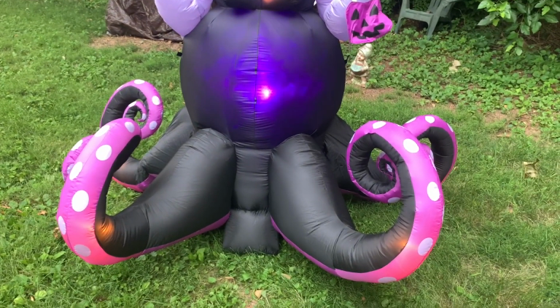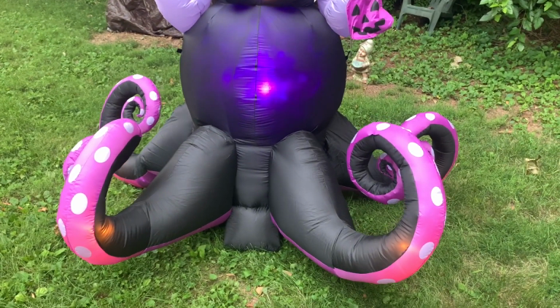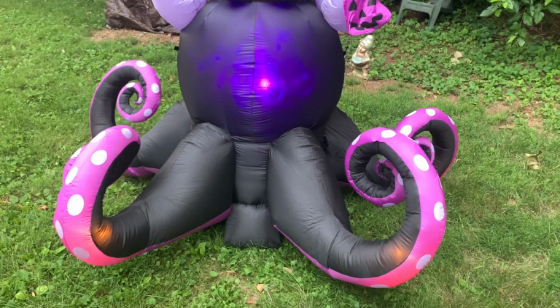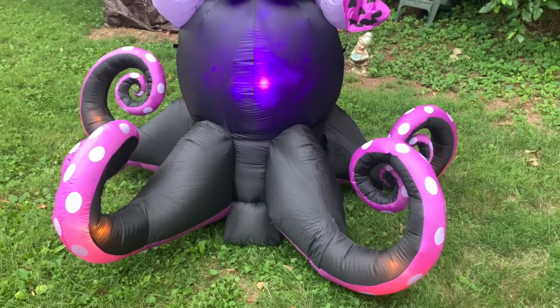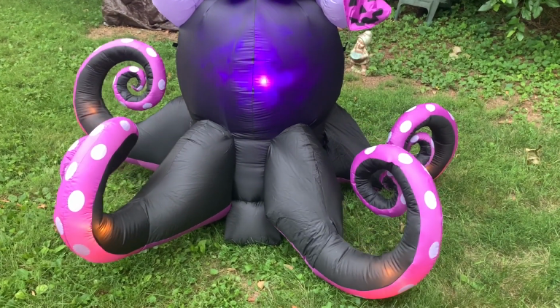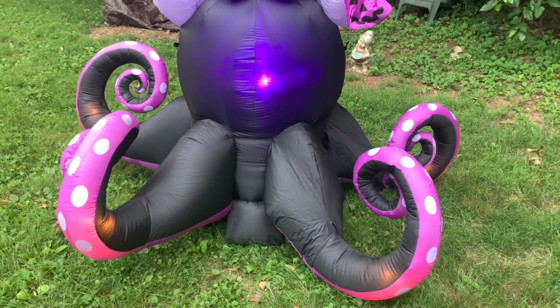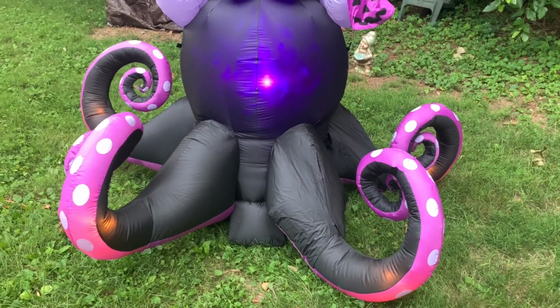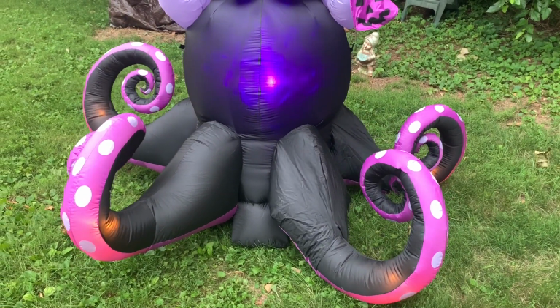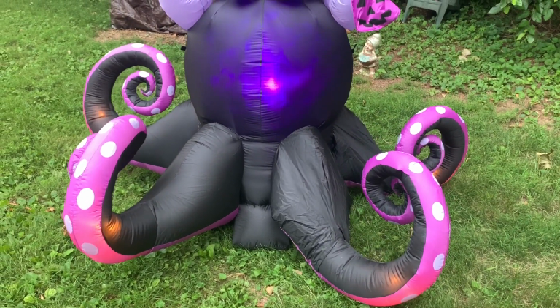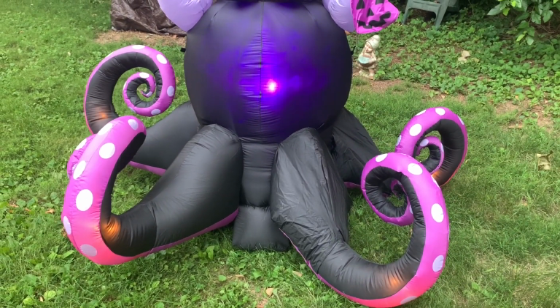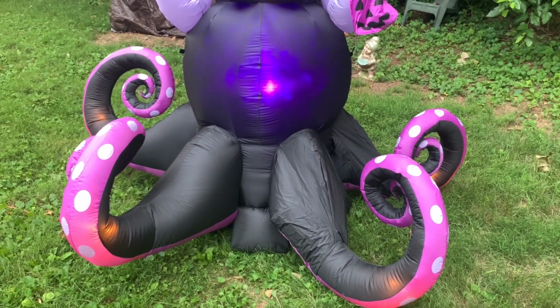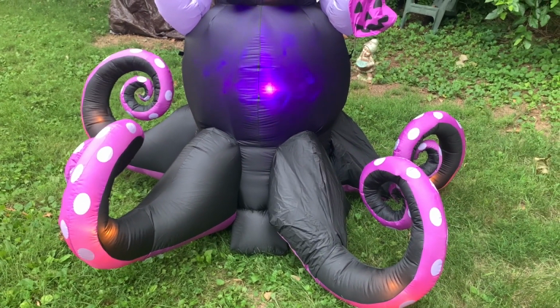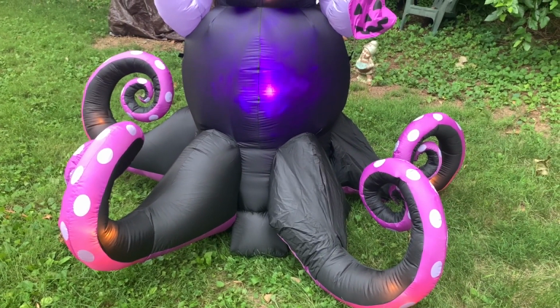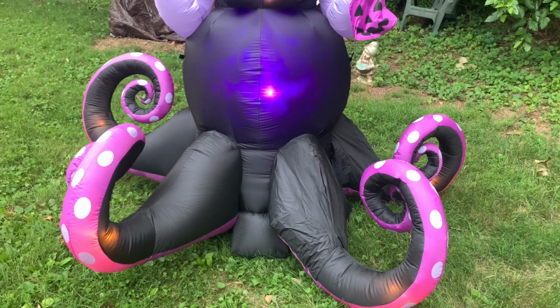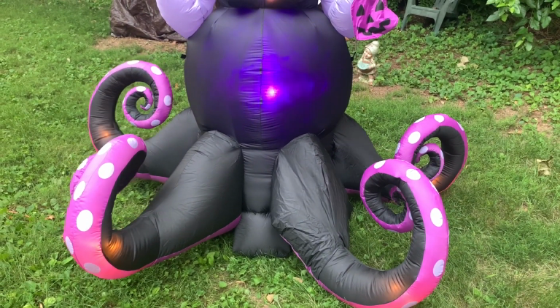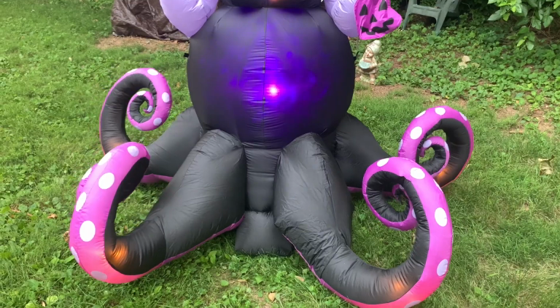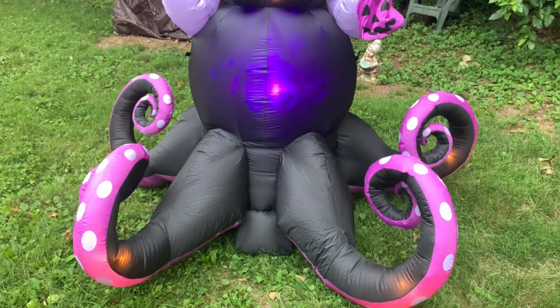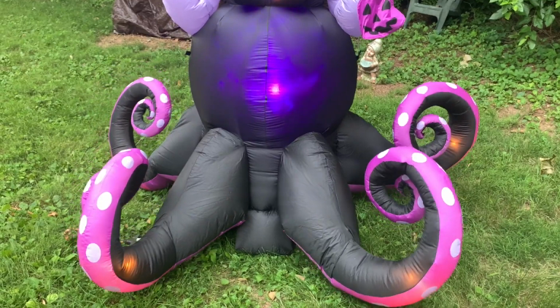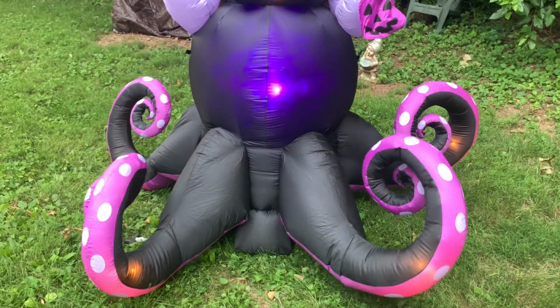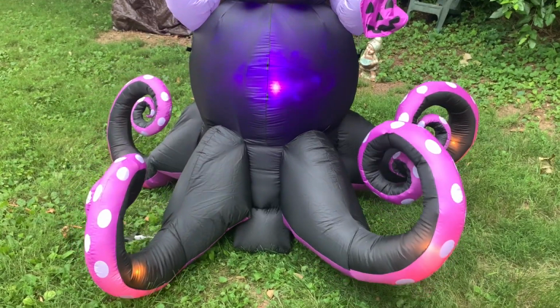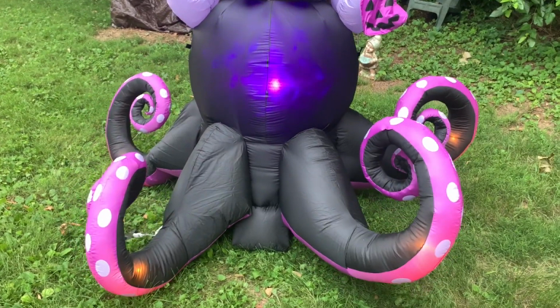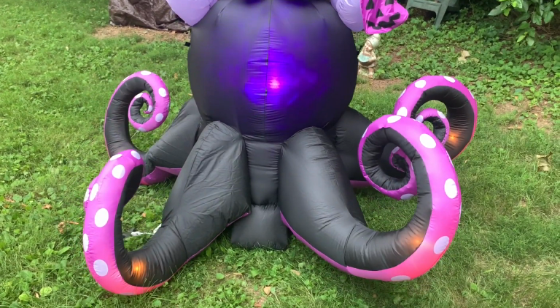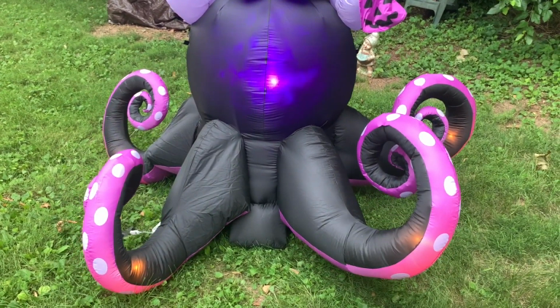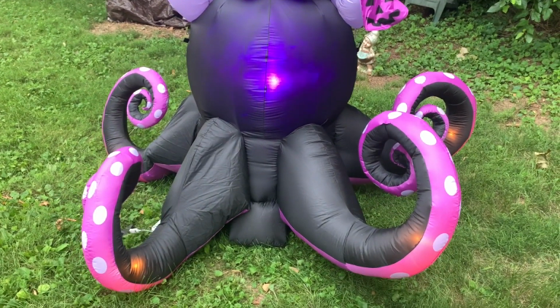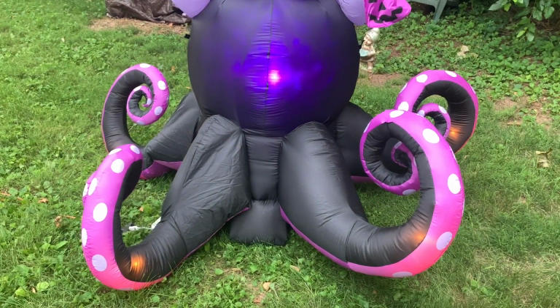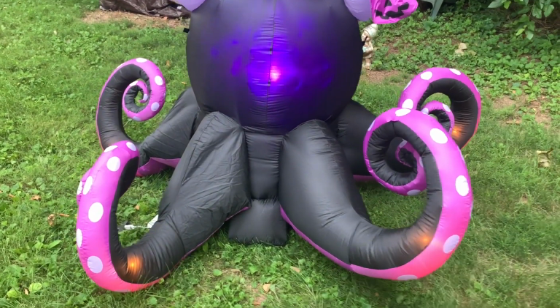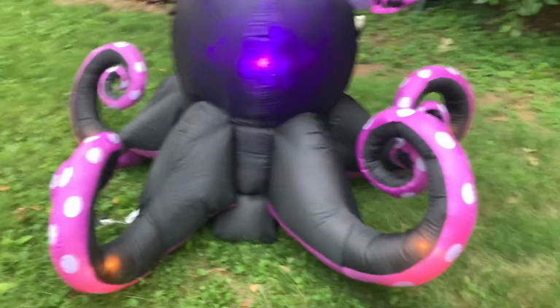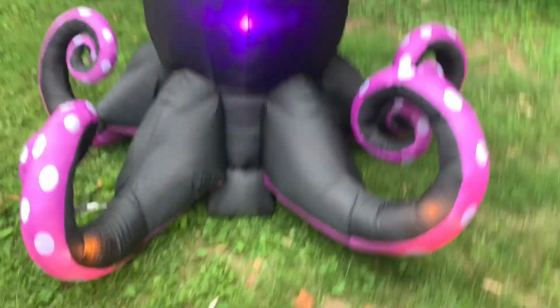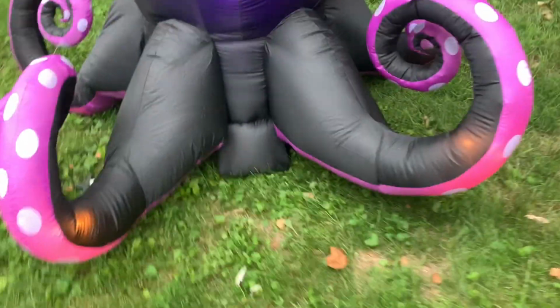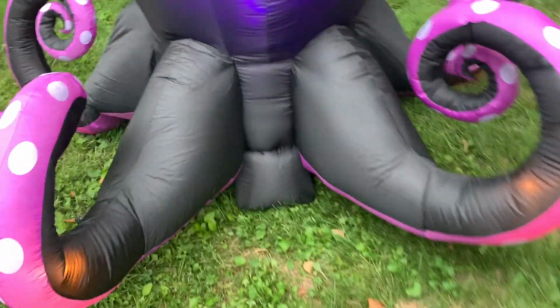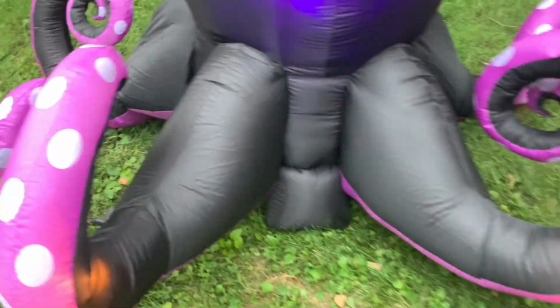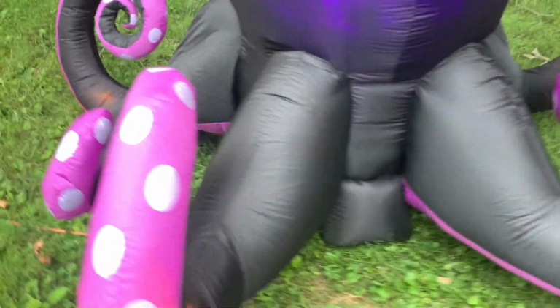Like I said earlier, there's one C7 bulb in each tentacle, which does a pretty decent job lighting it at night.